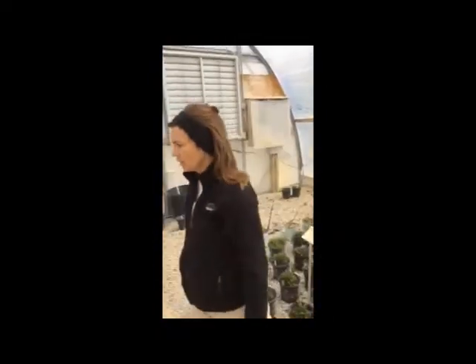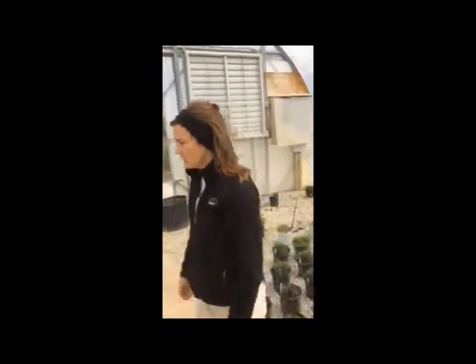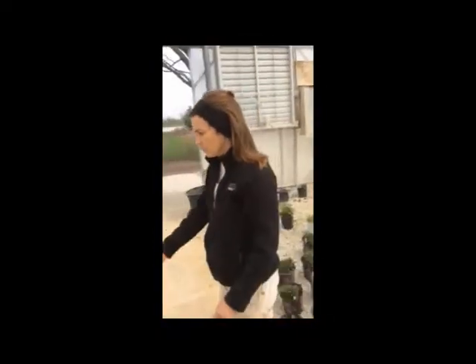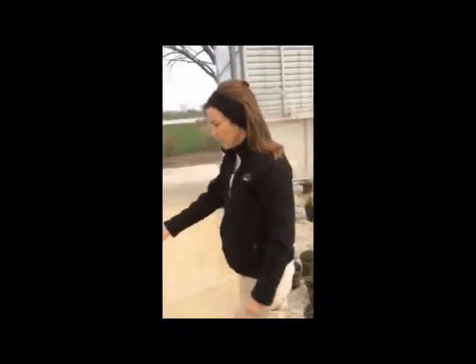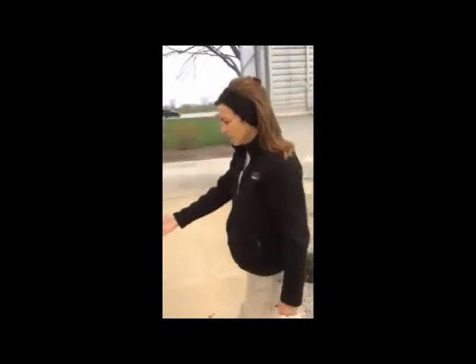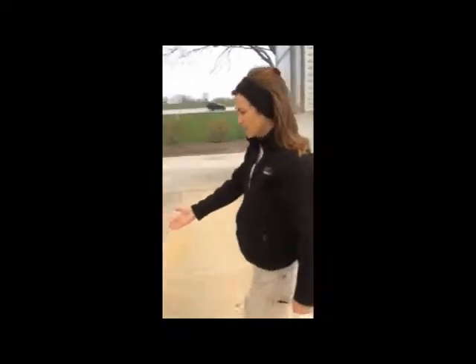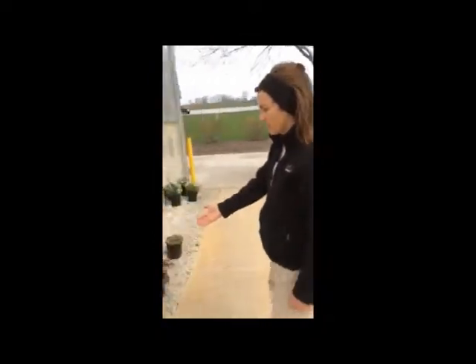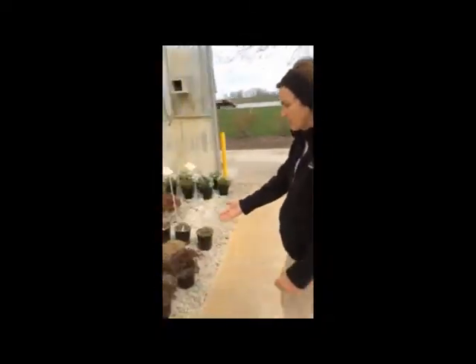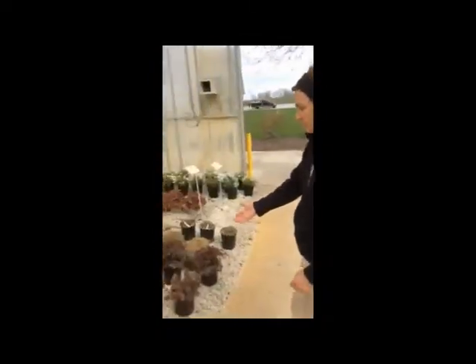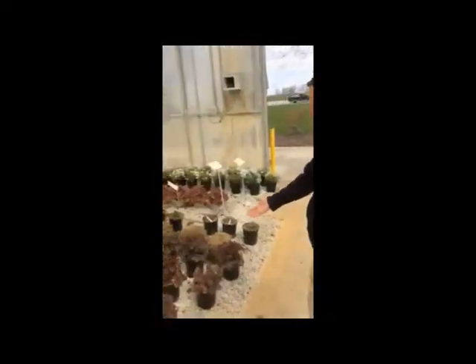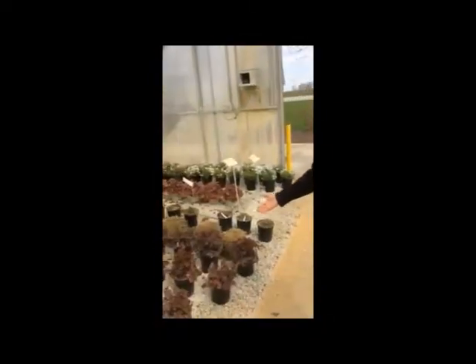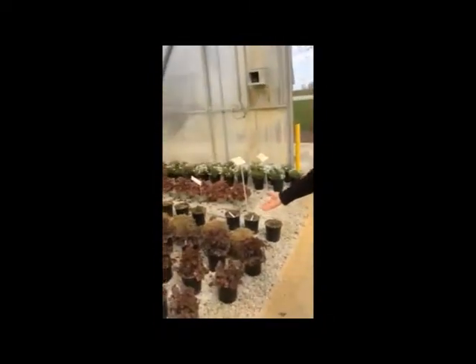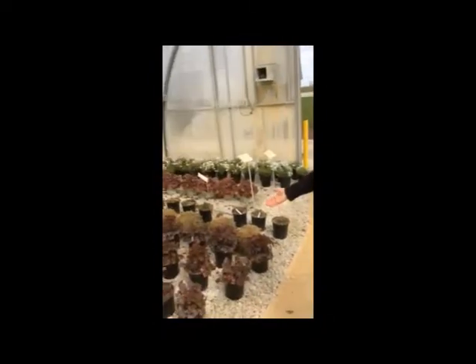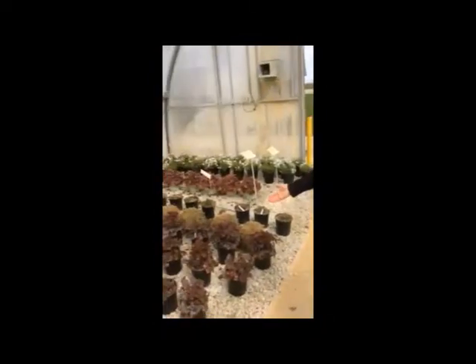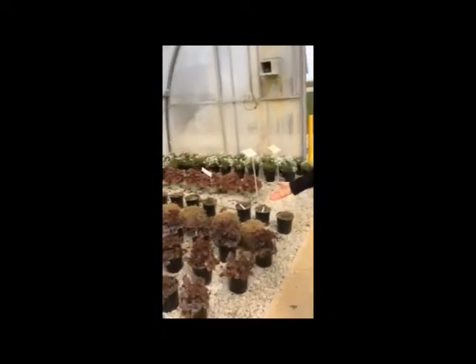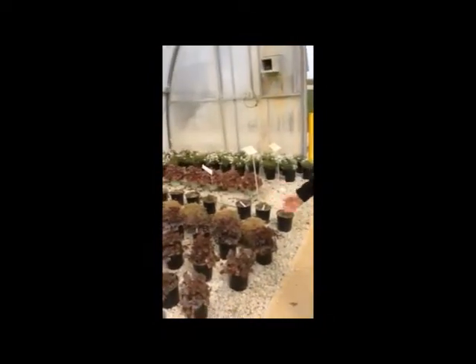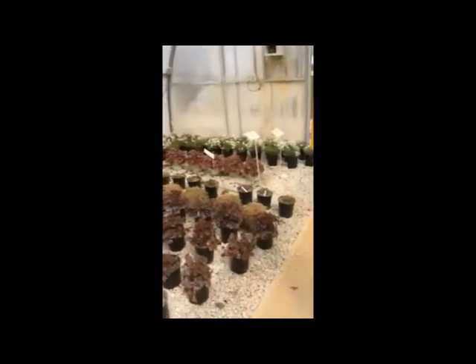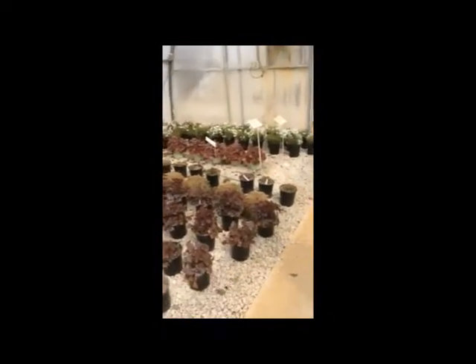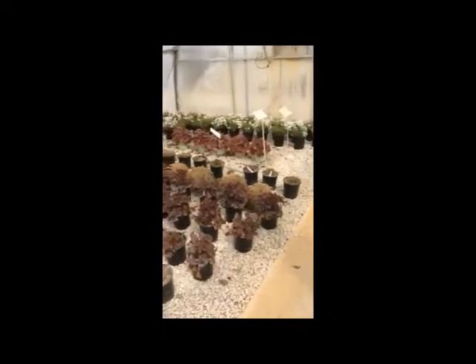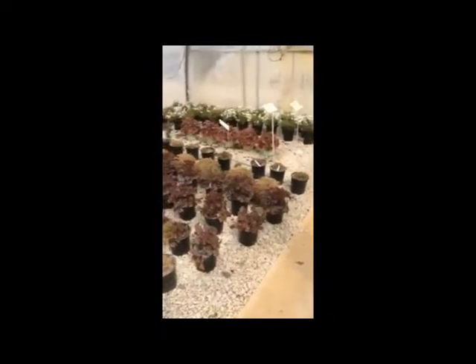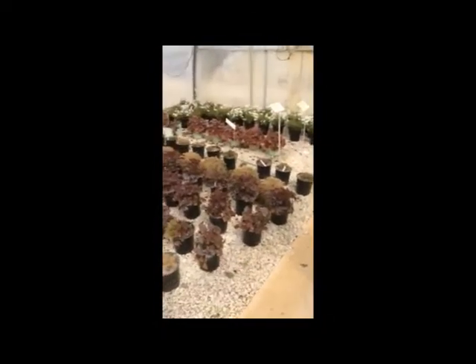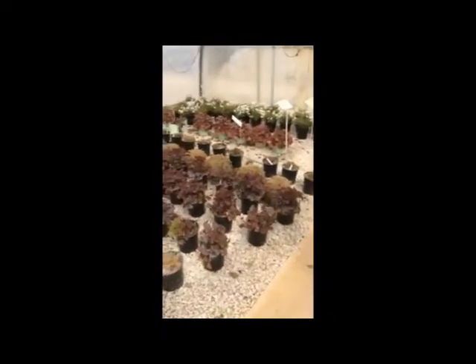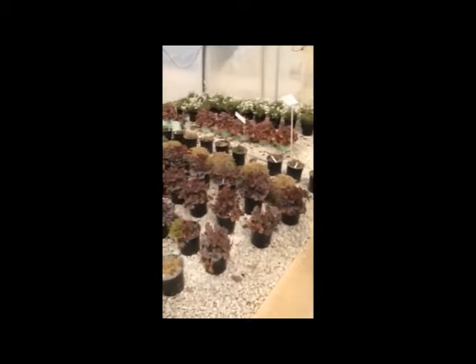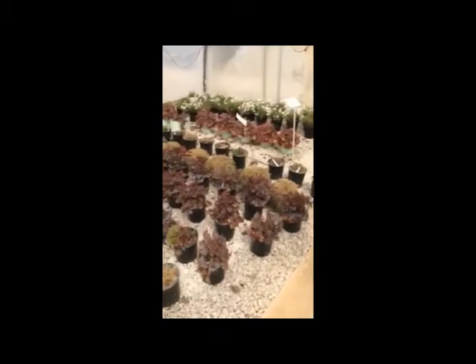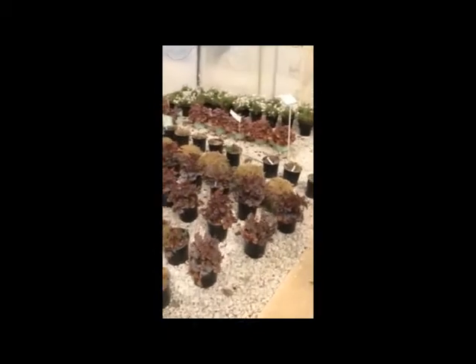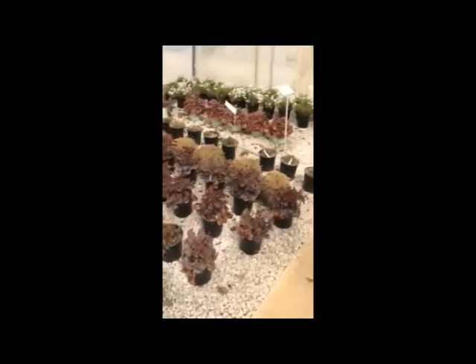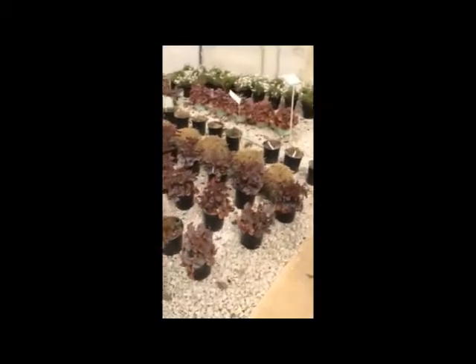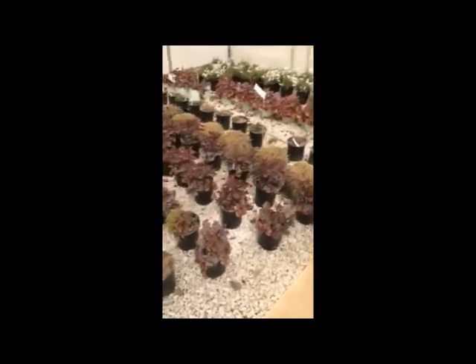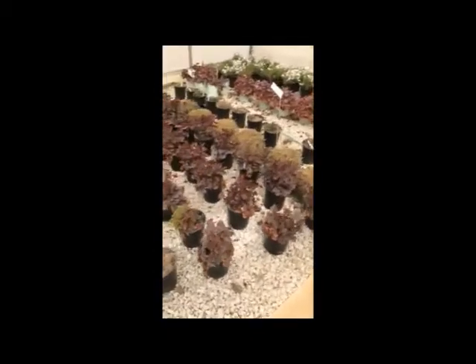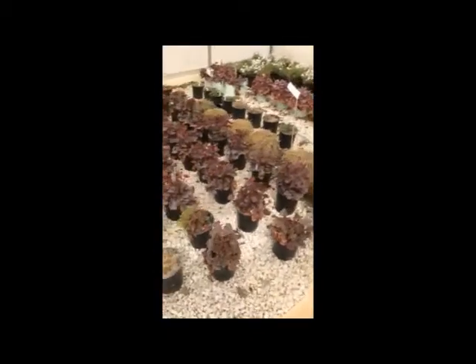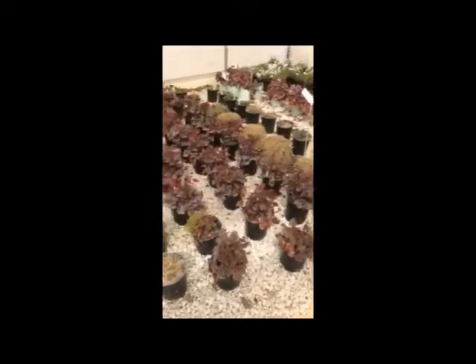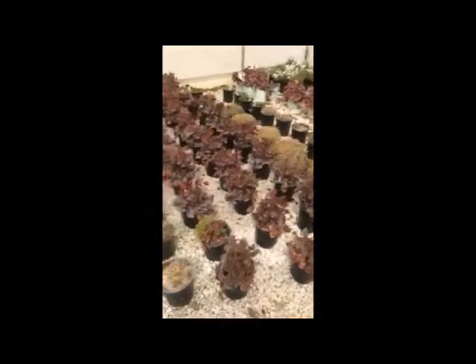Then we have some nice coral bells coming up here. This is the Plum Pudding variety.